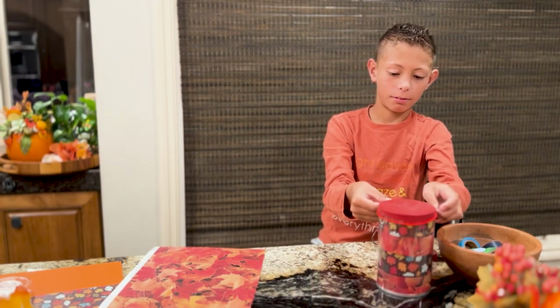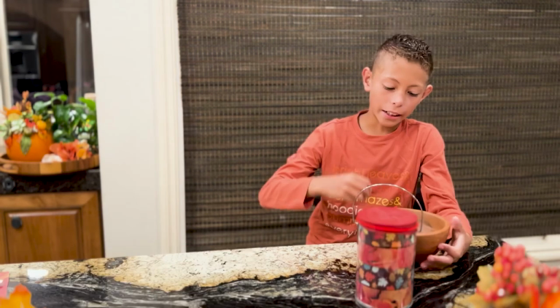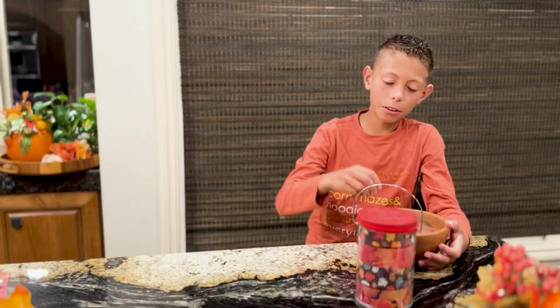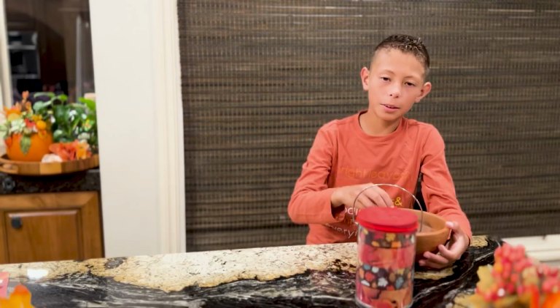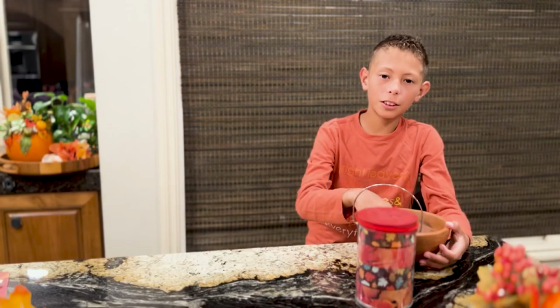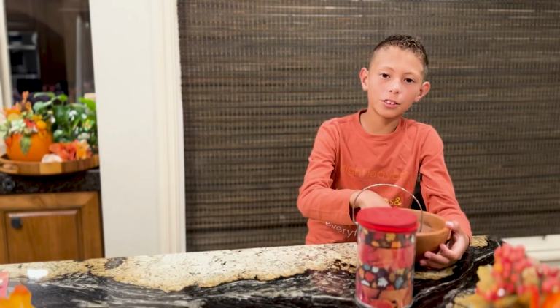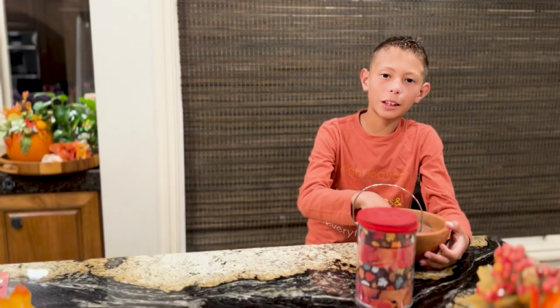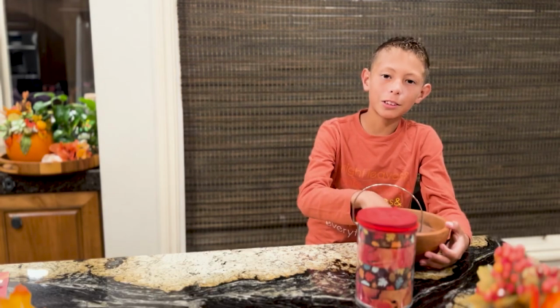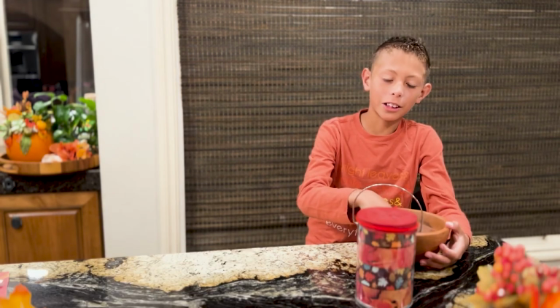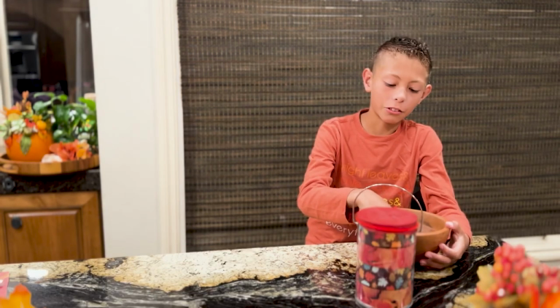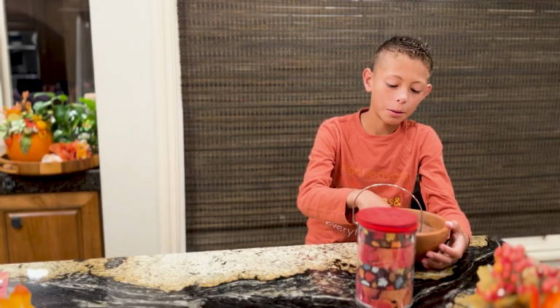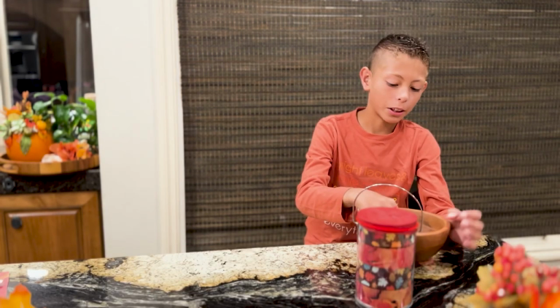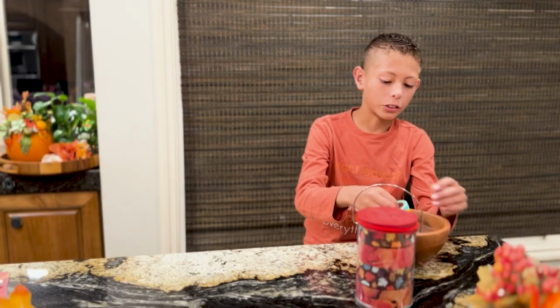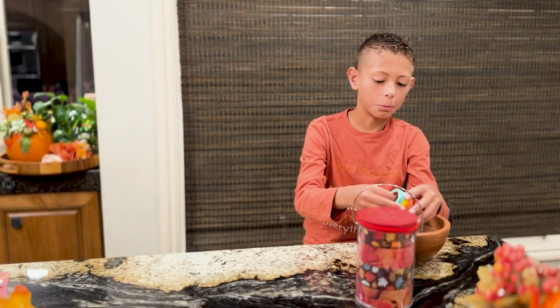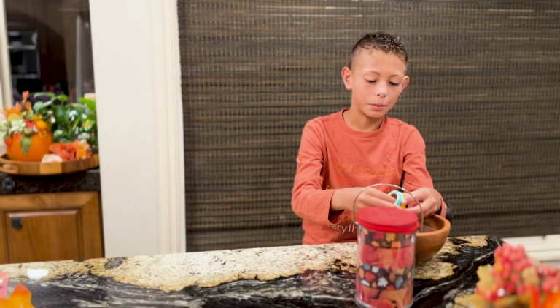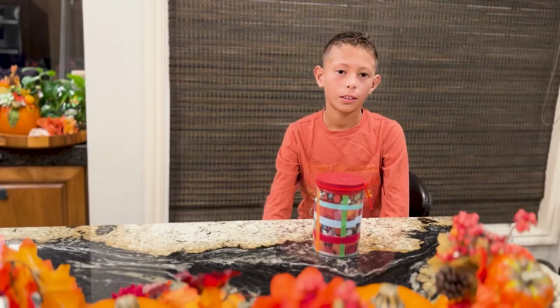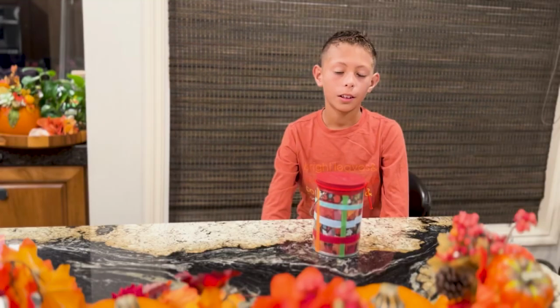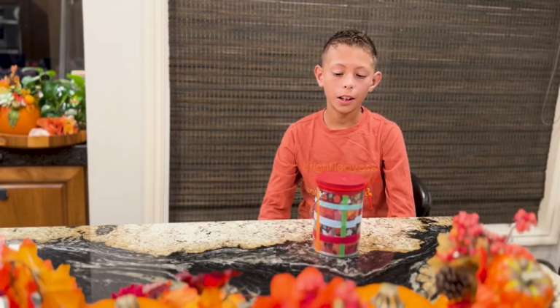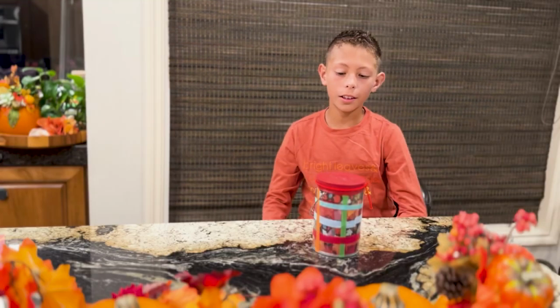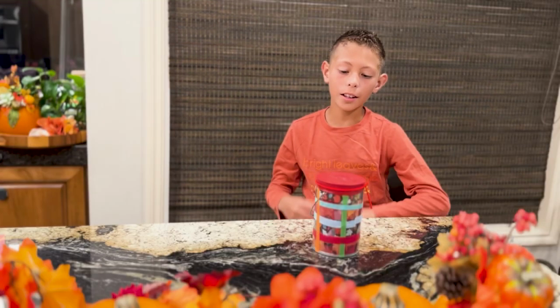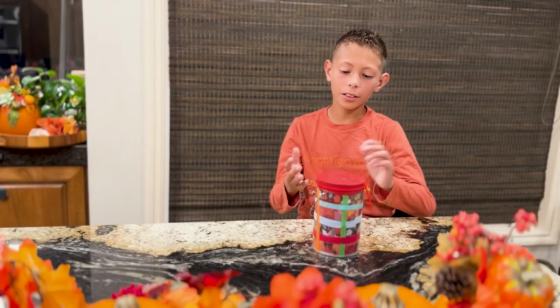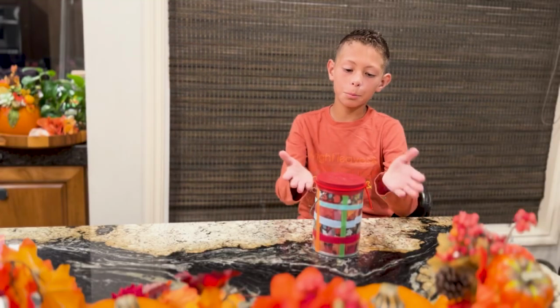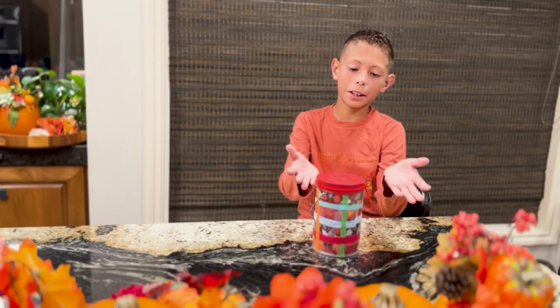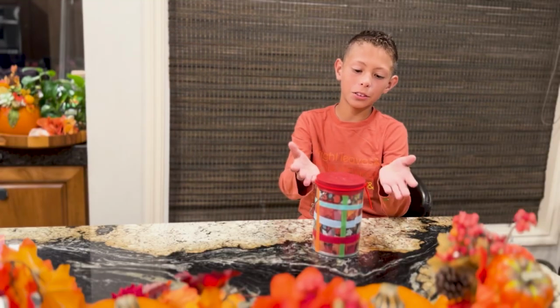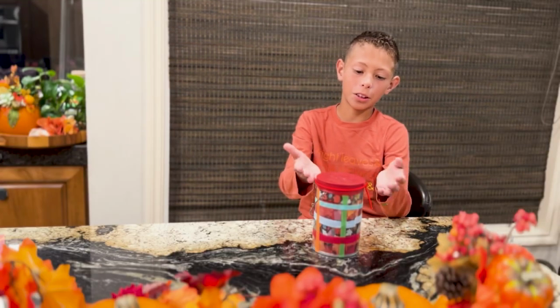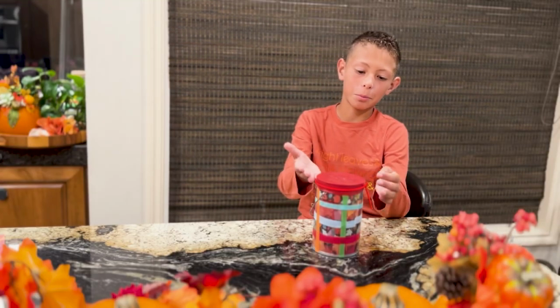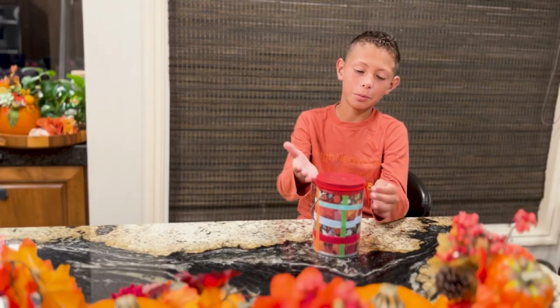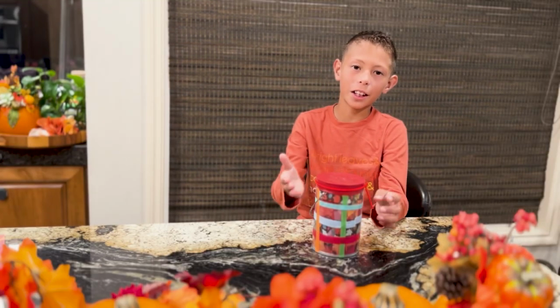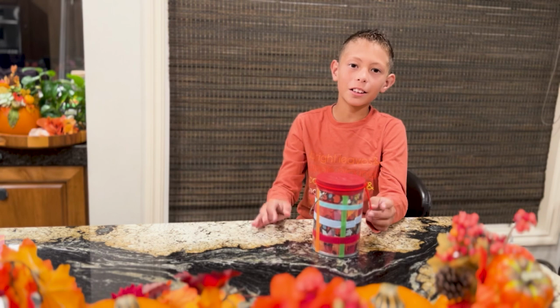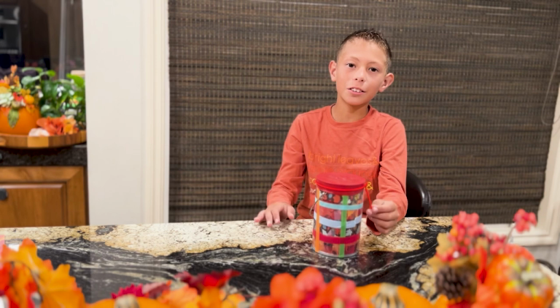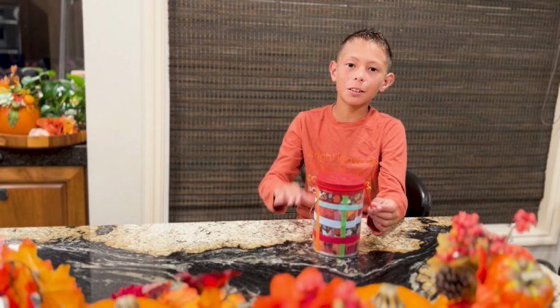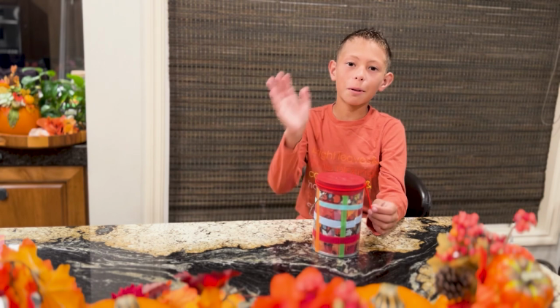Now I'm going to use tape to decorate my drum. And that's how you make a drum. Thank you, goodbye!